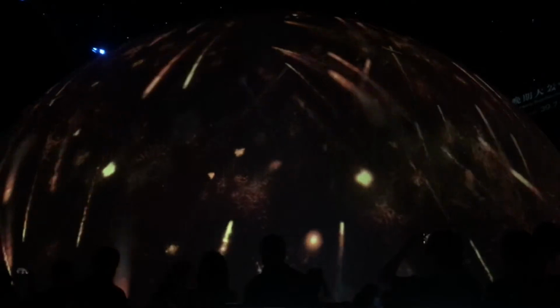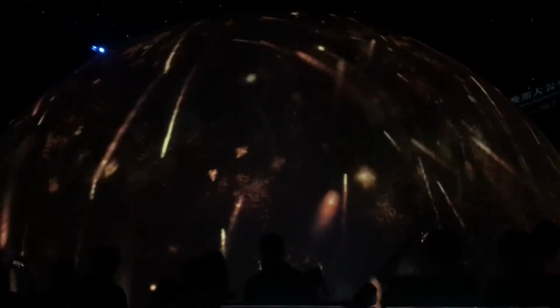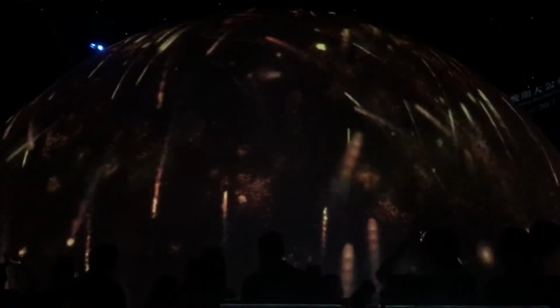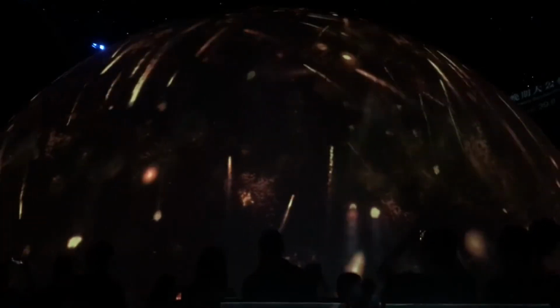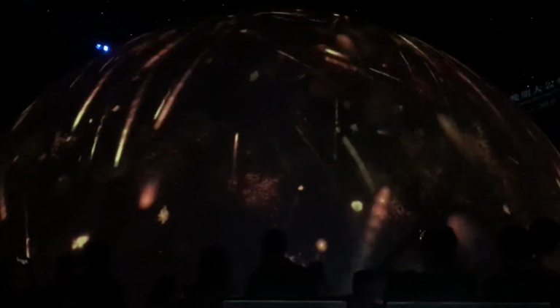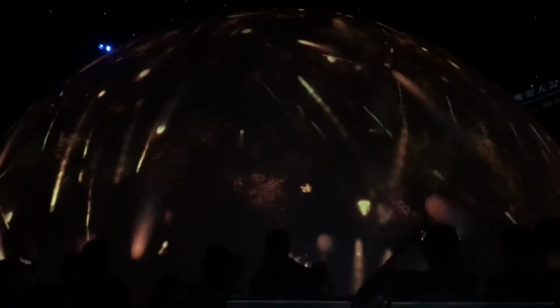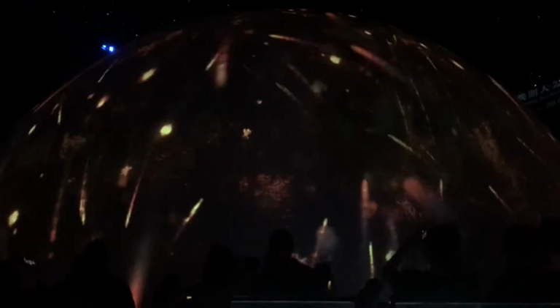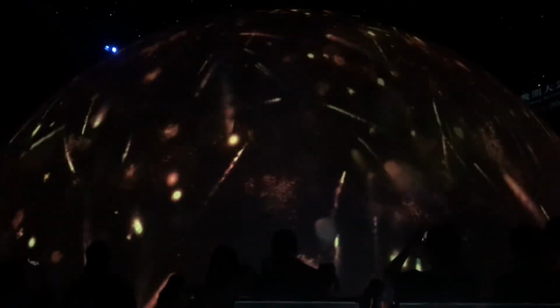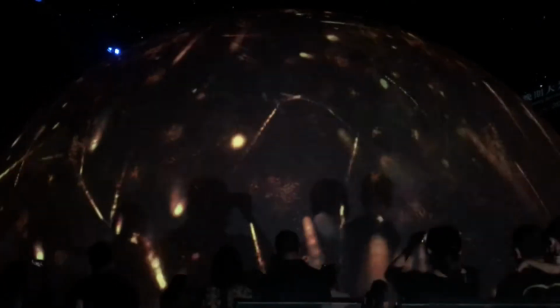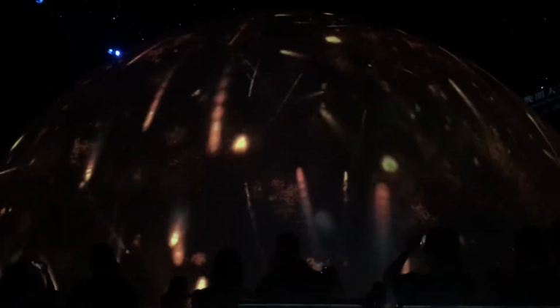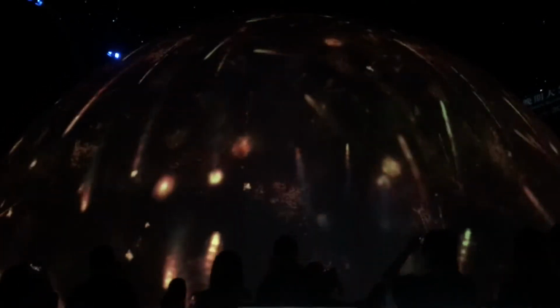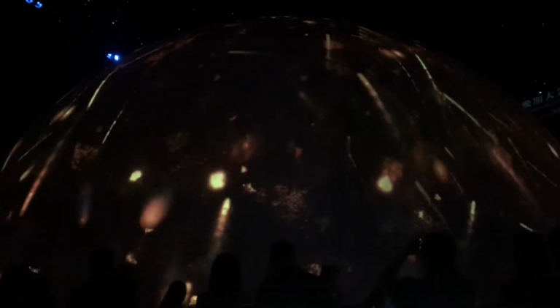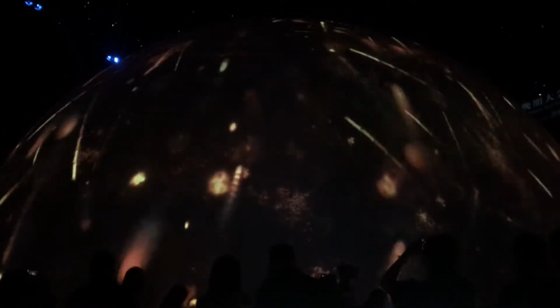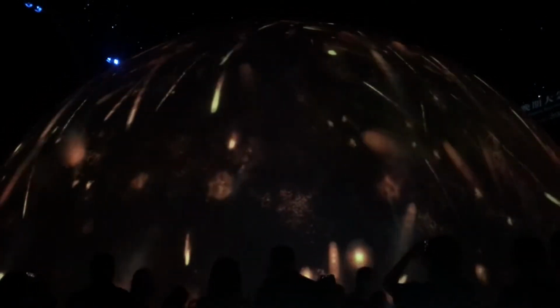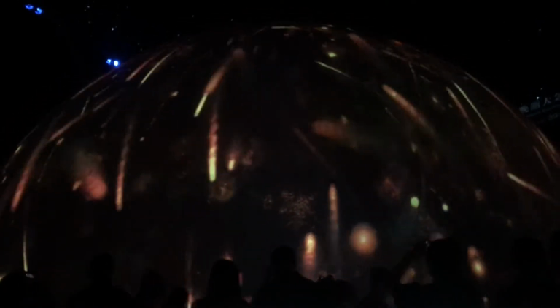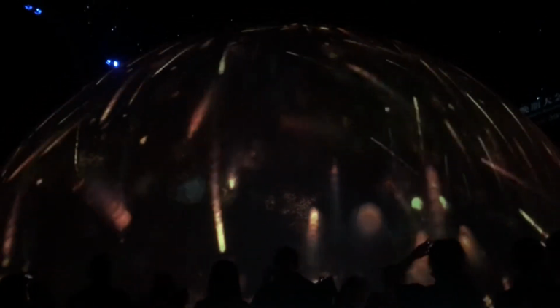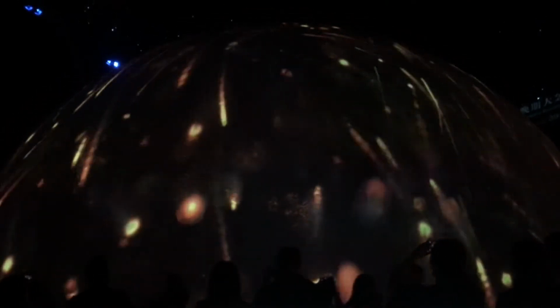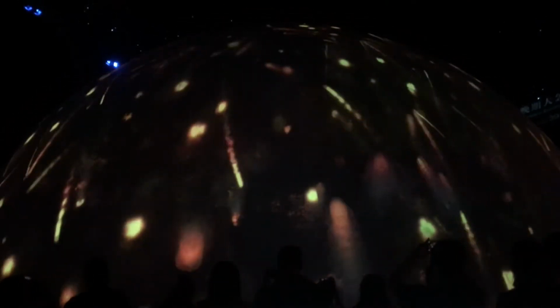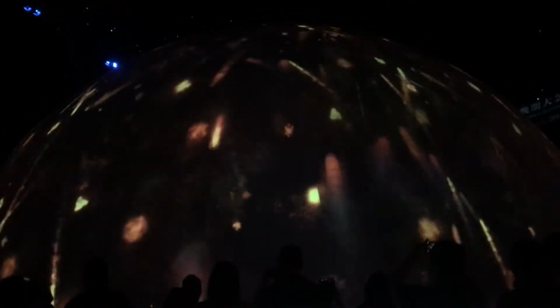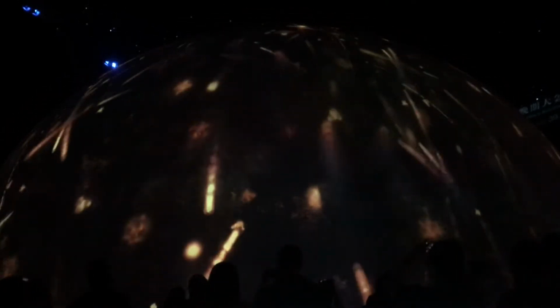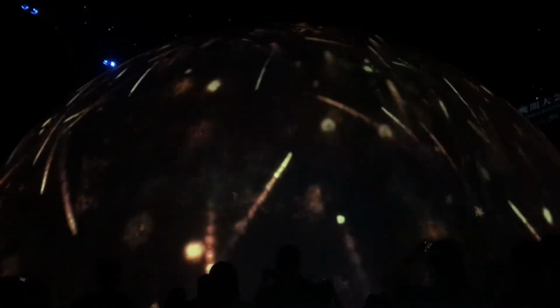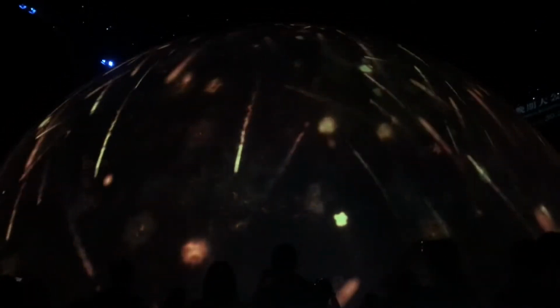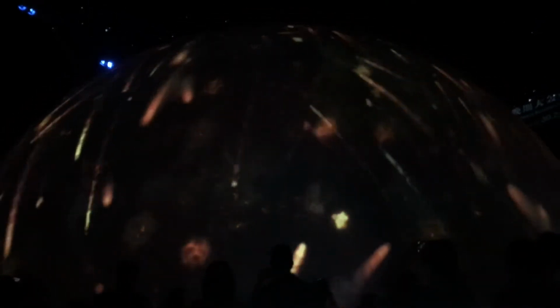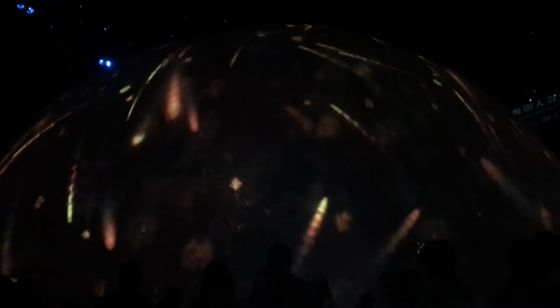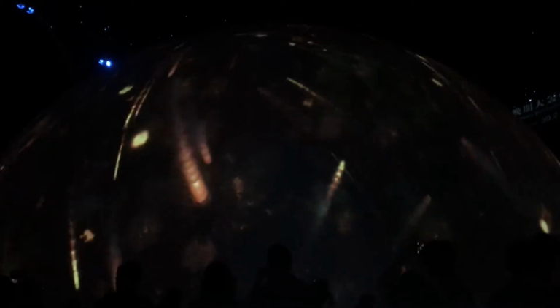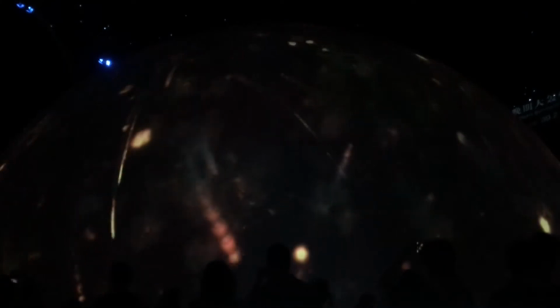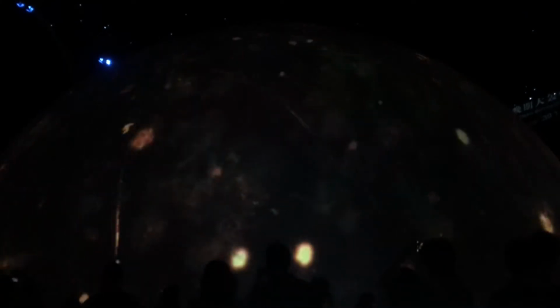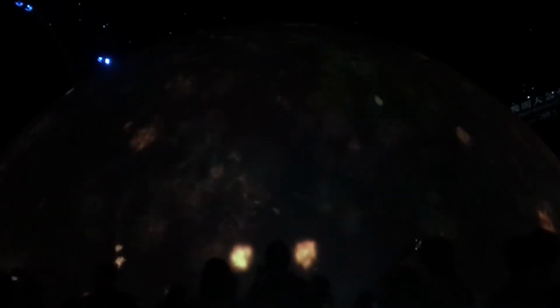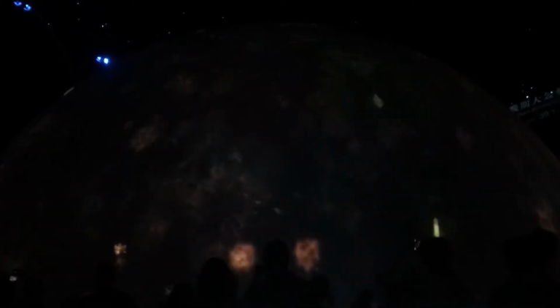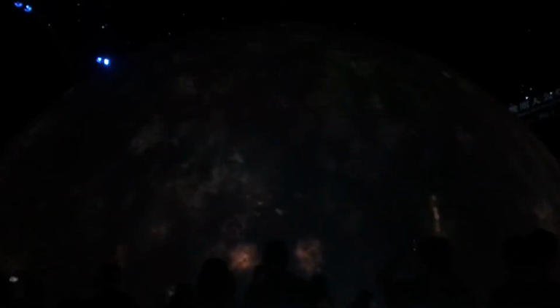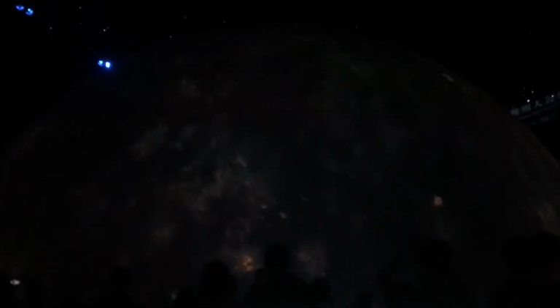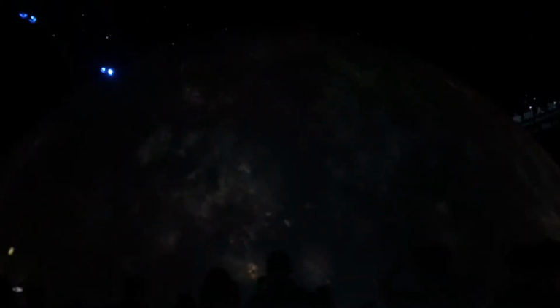Somehow I feel like I'm riding Space Mountain right now.